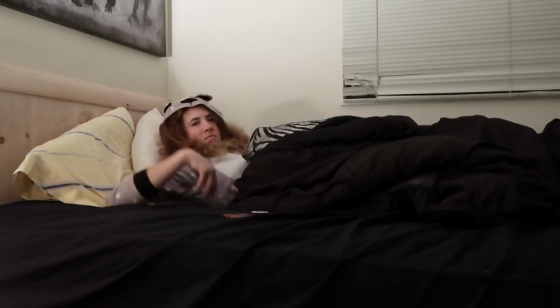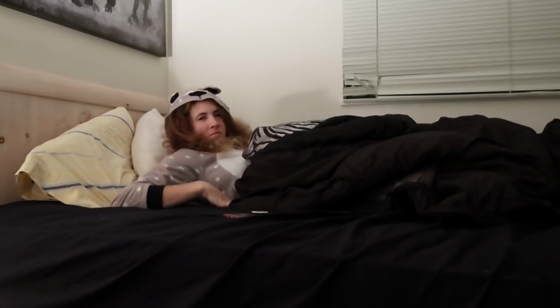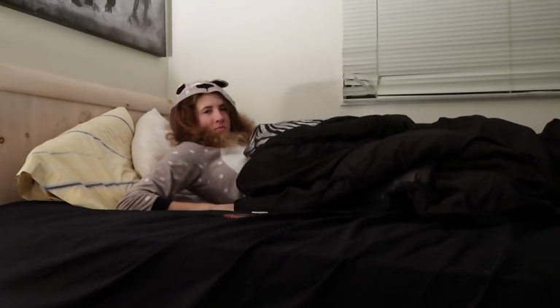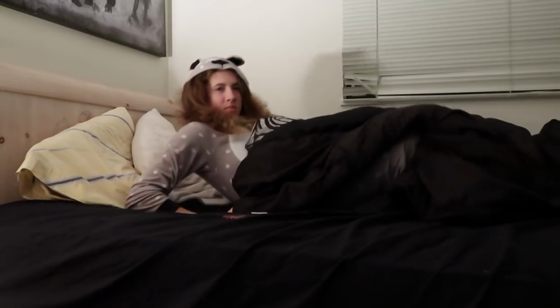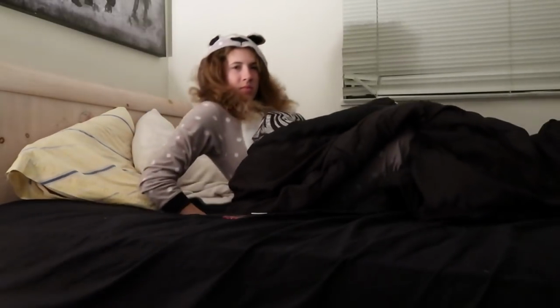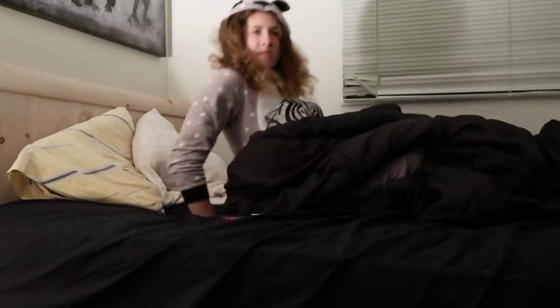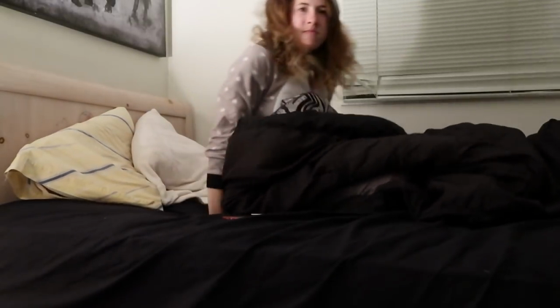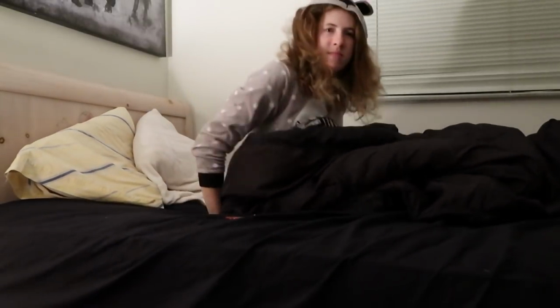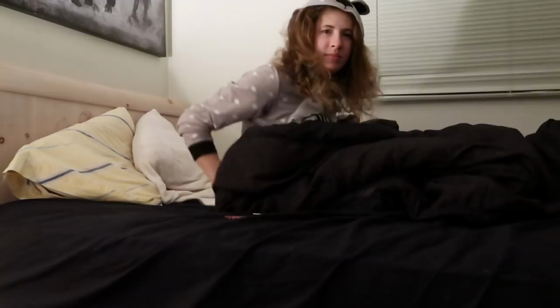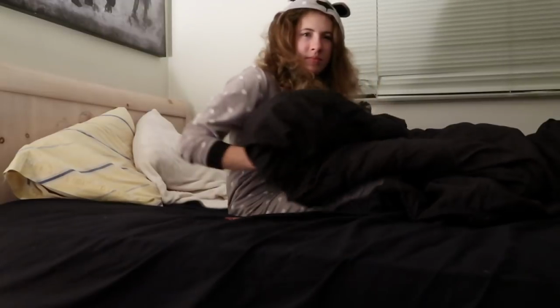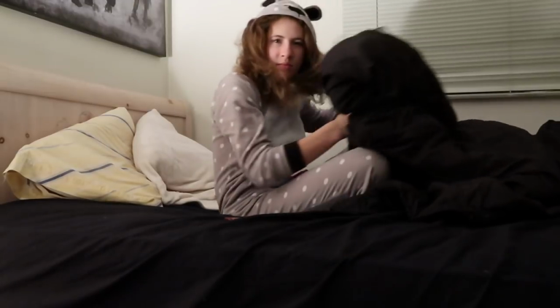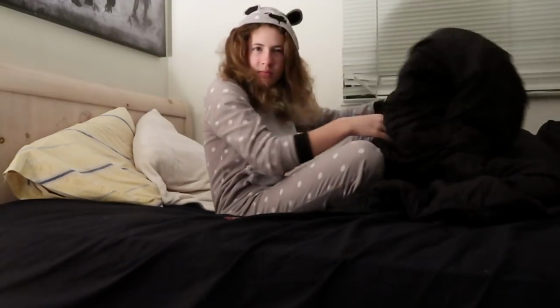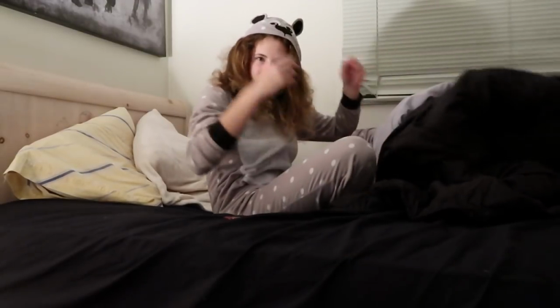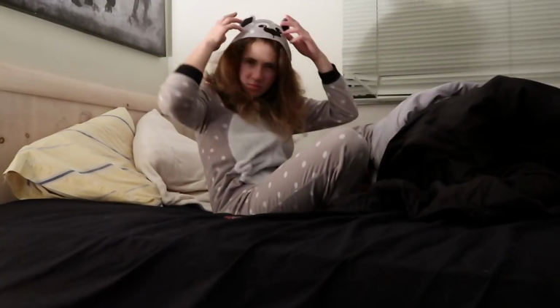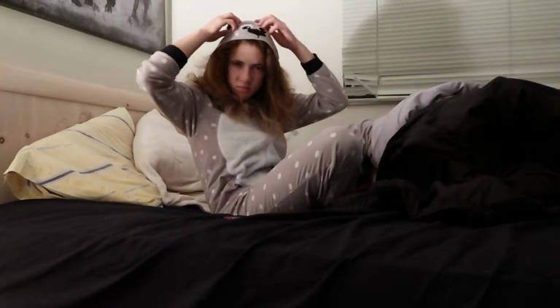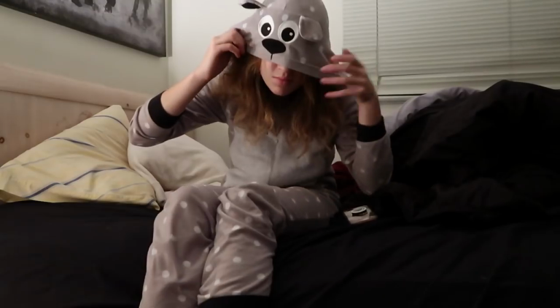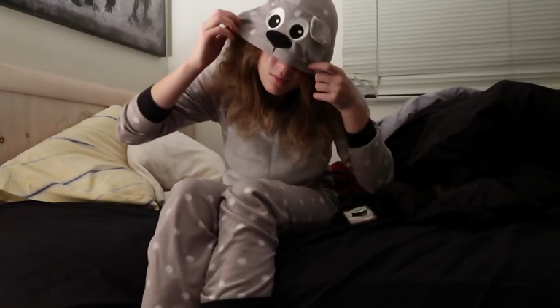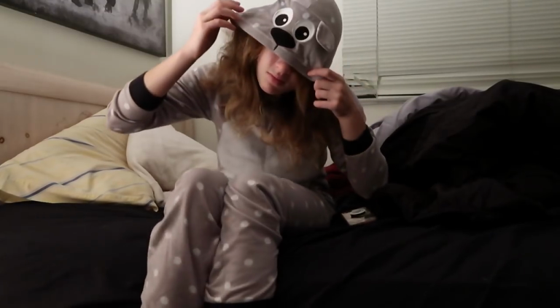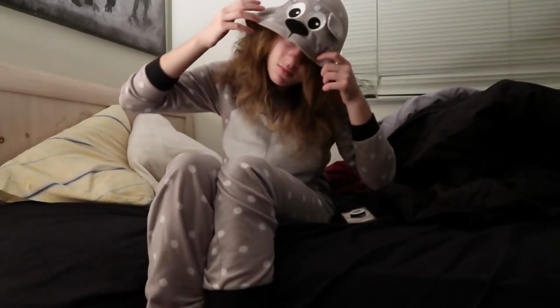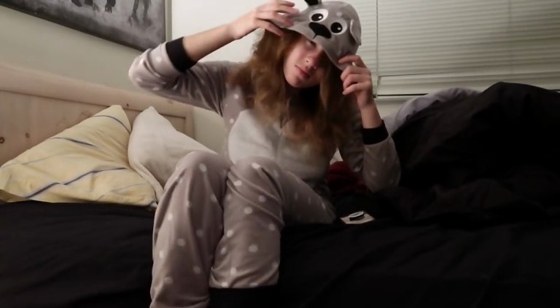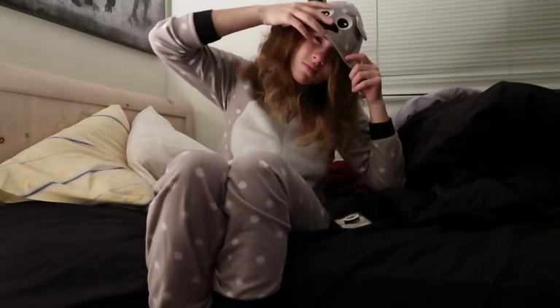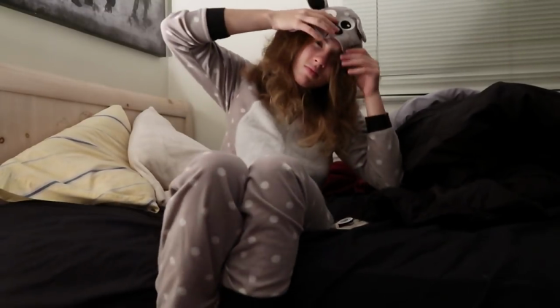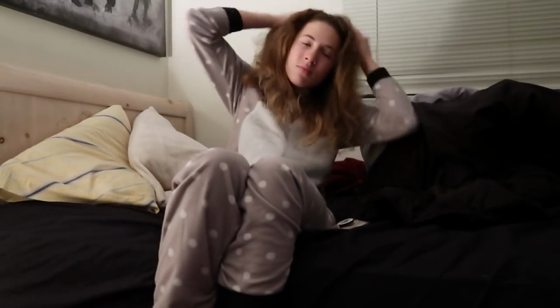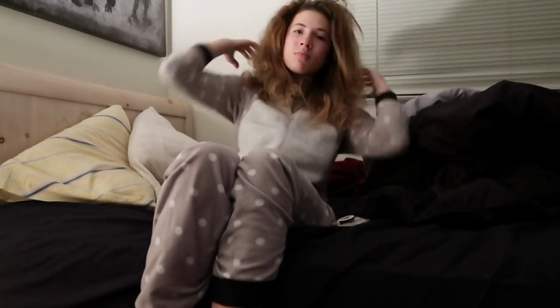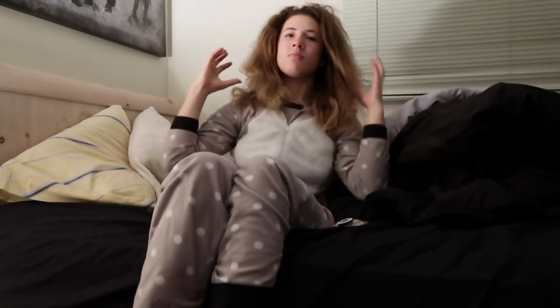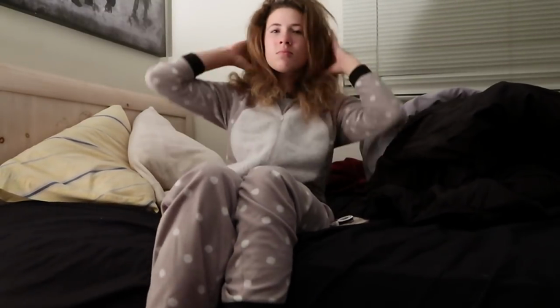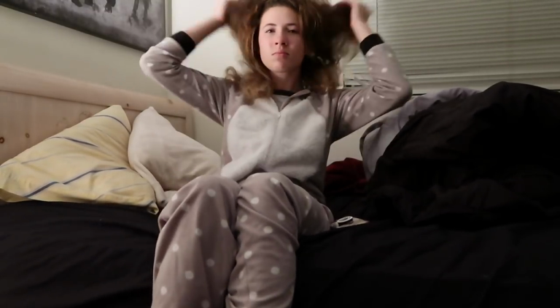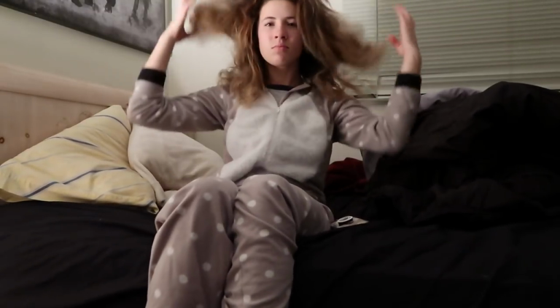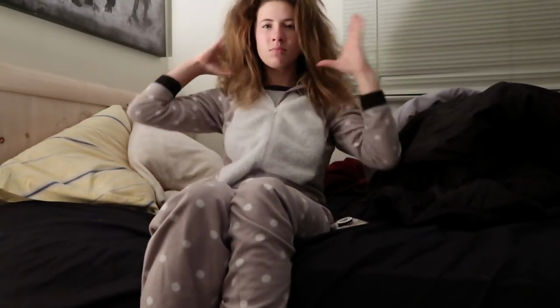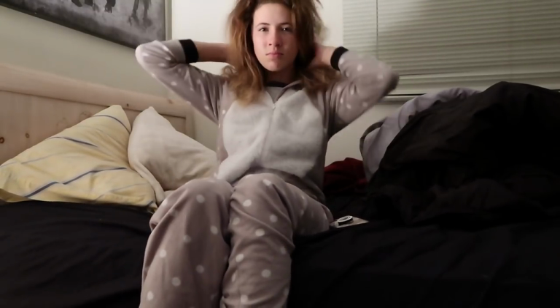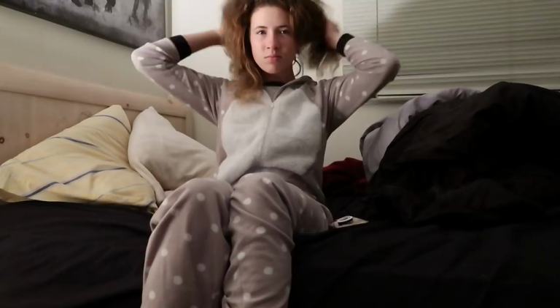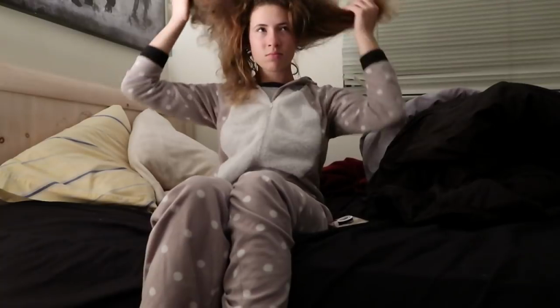Waking up in the morning is a real struggle. So make sure your alarm goes off several times, so that you can avoid the real world for as long as possible.